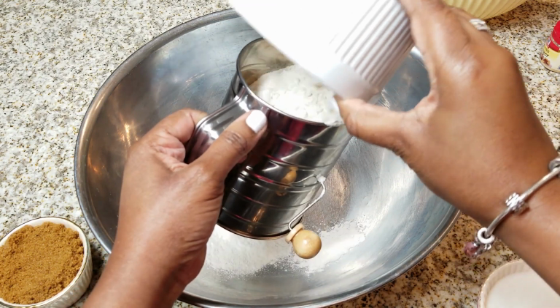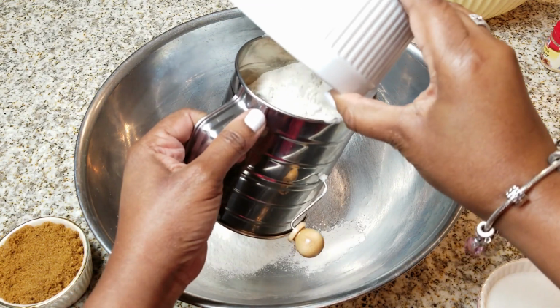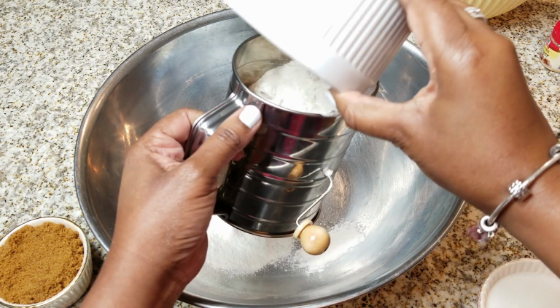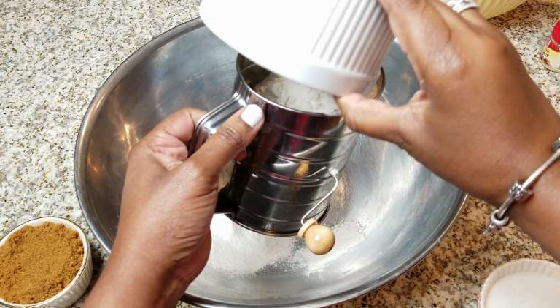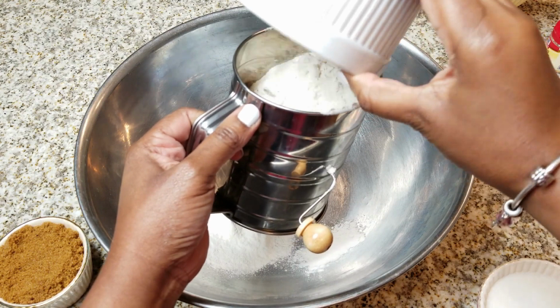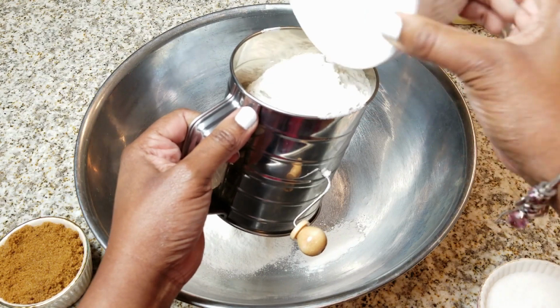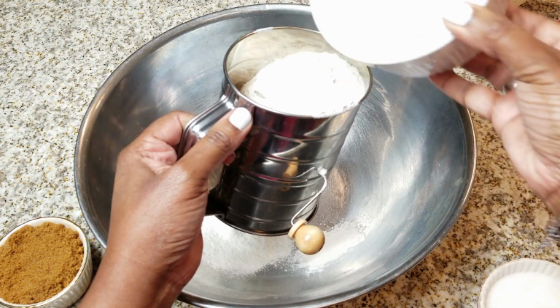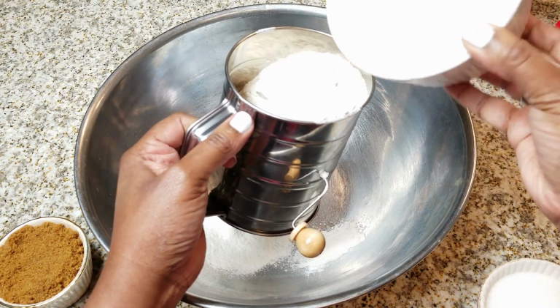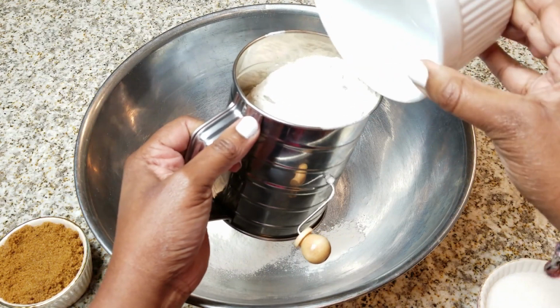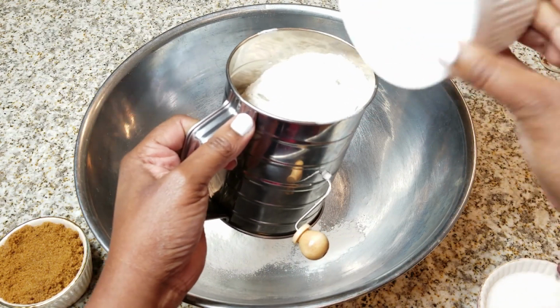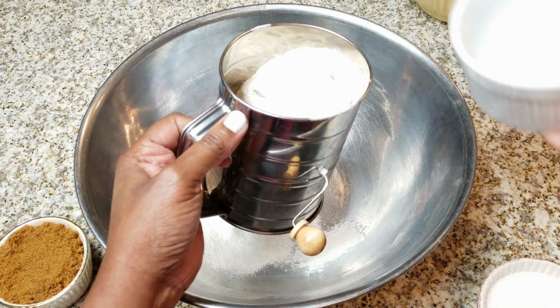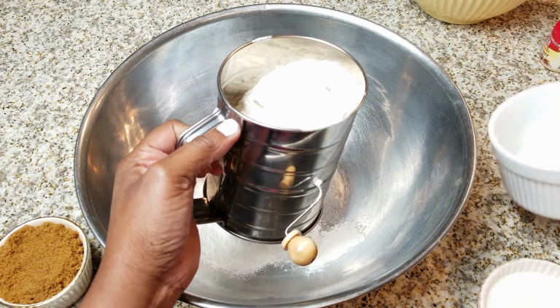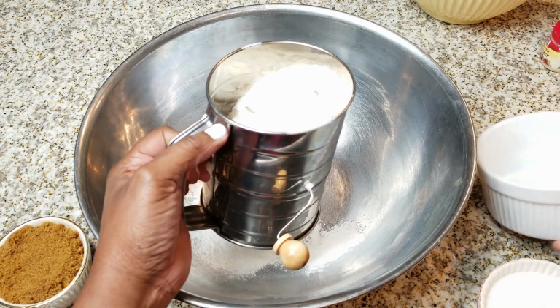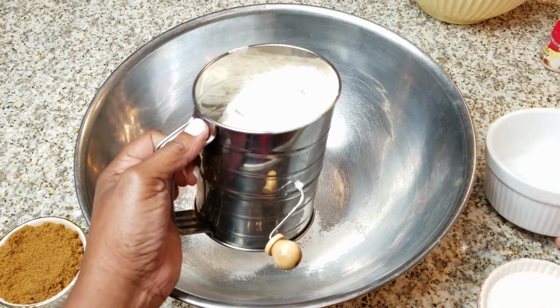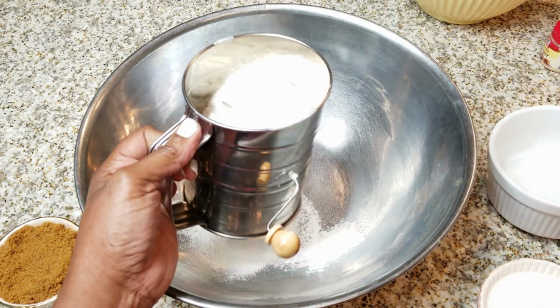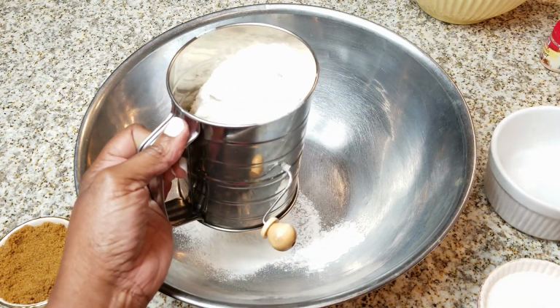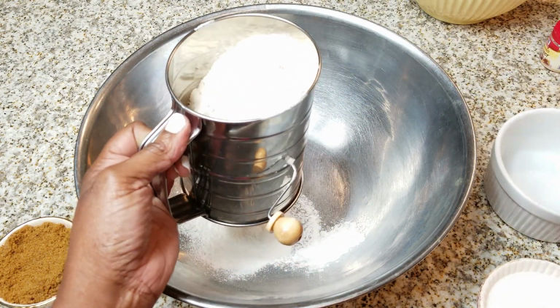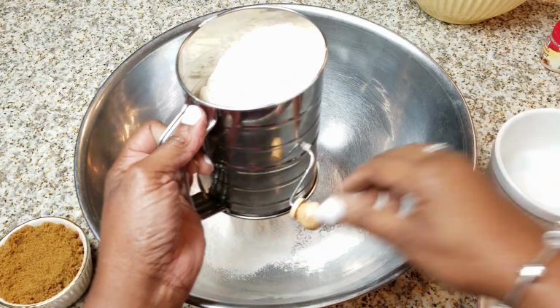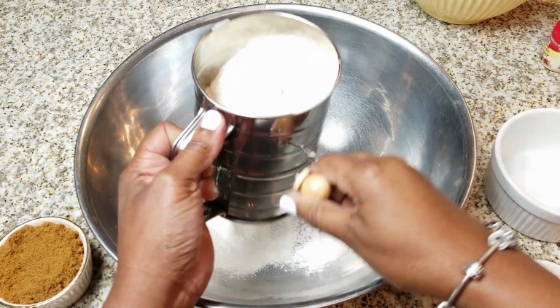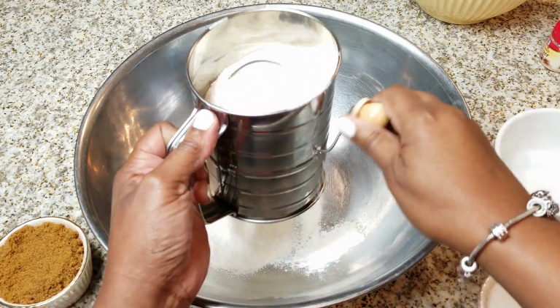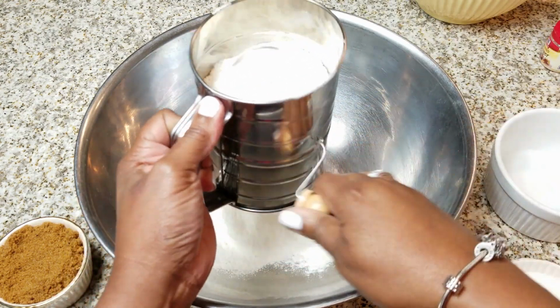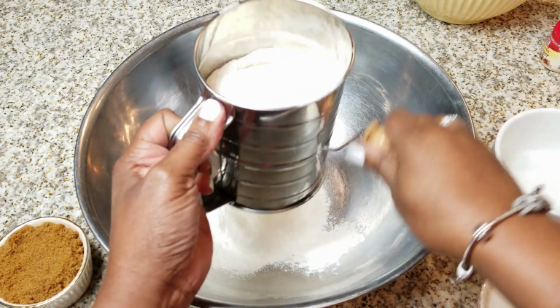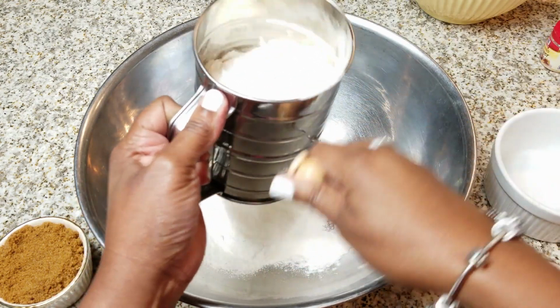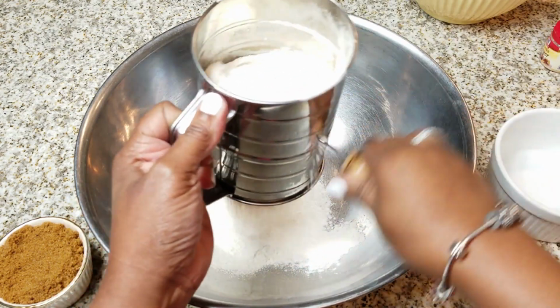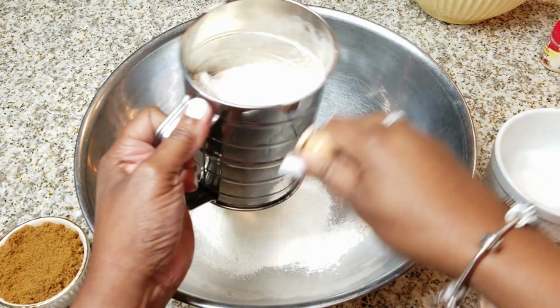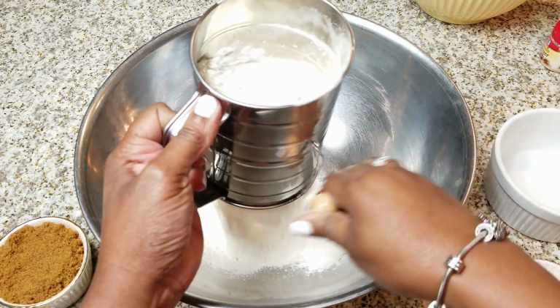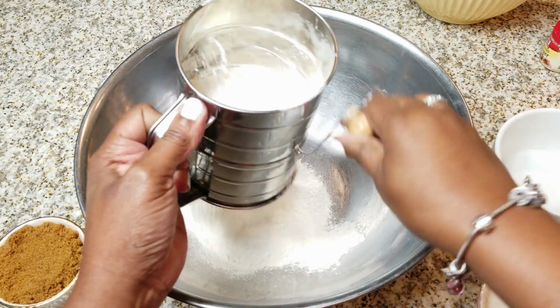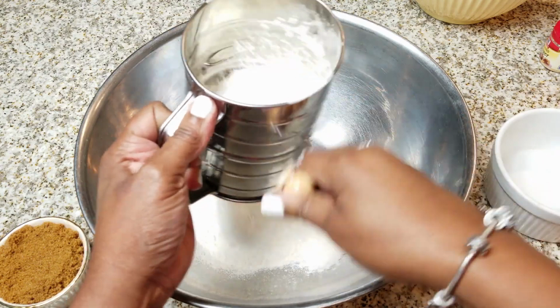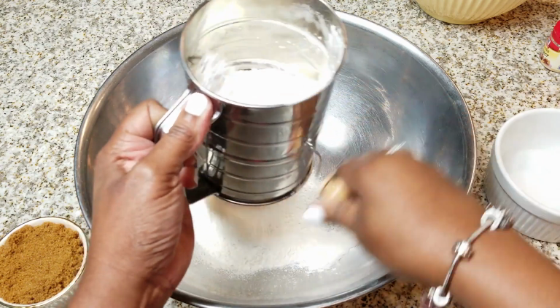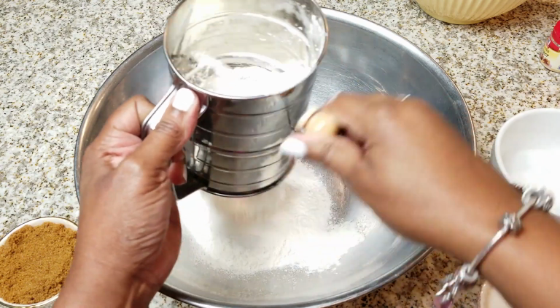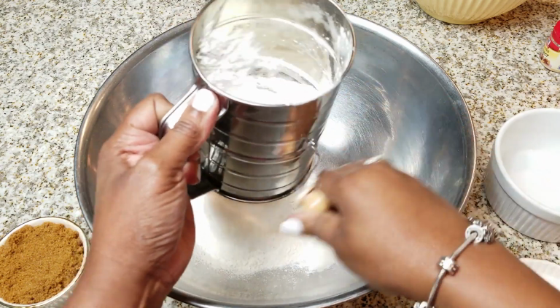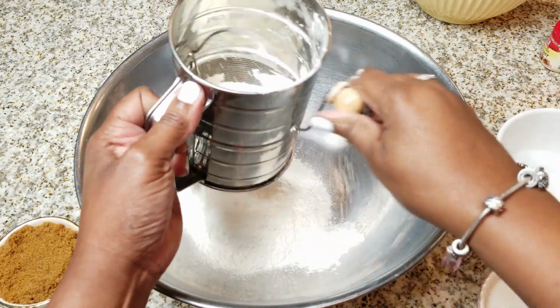So we're going to go ahead and get that sifted out. Trust me, you don't have to use a sifter — I just like to use one.